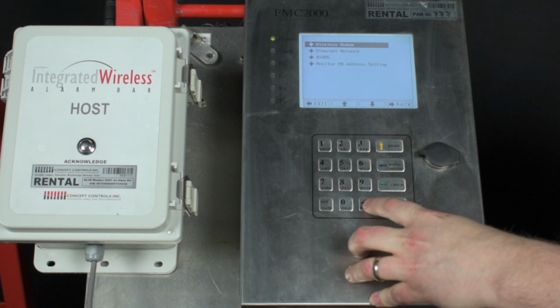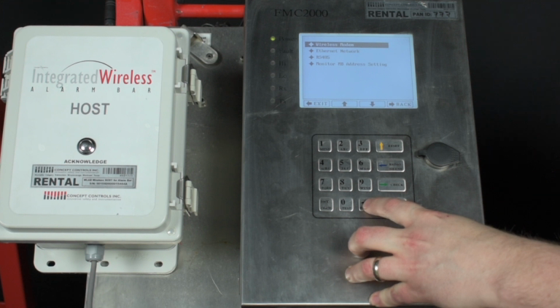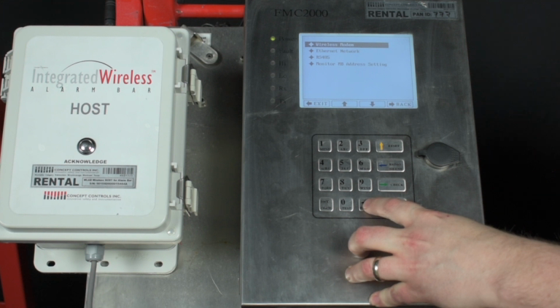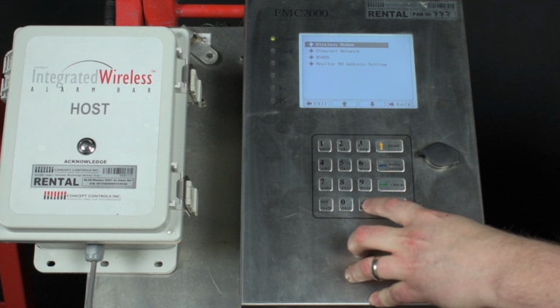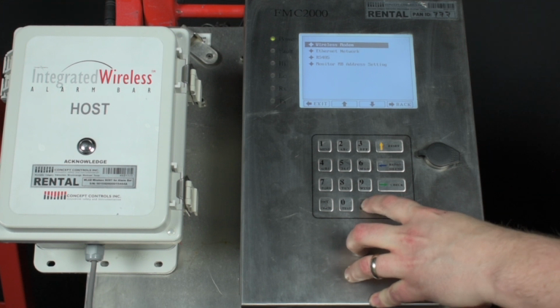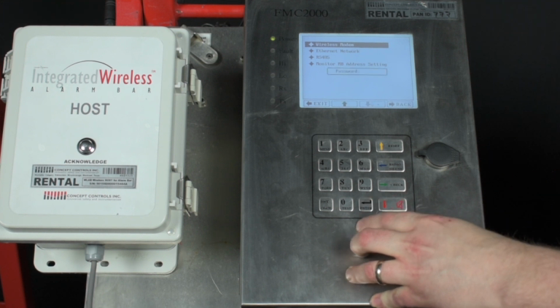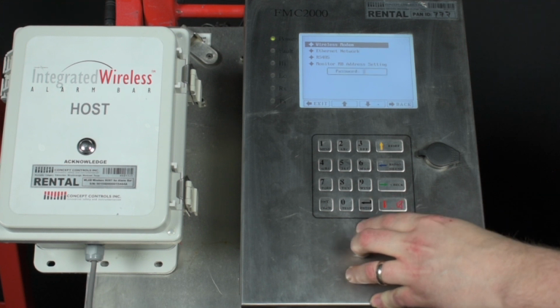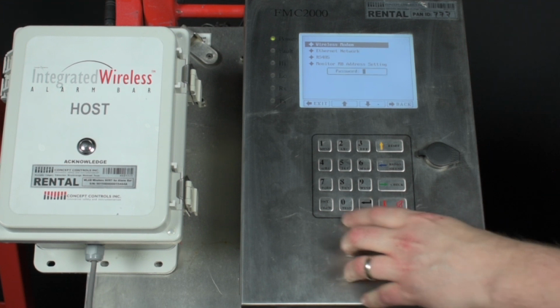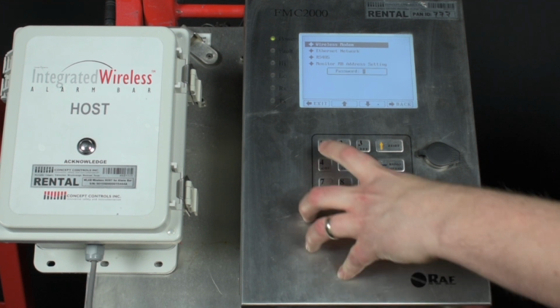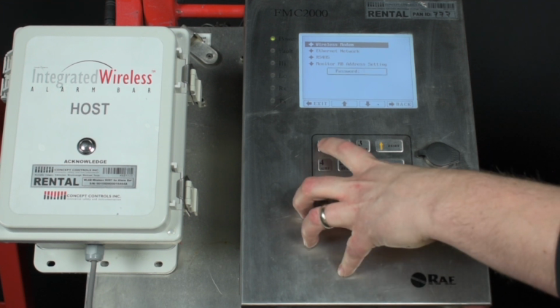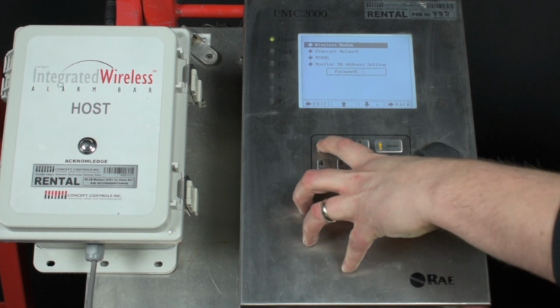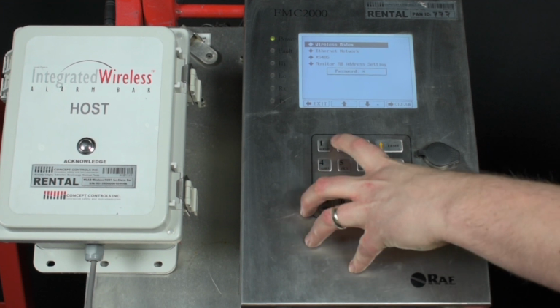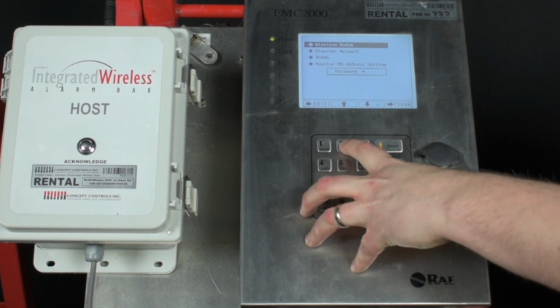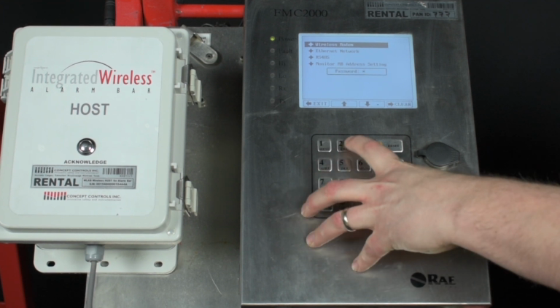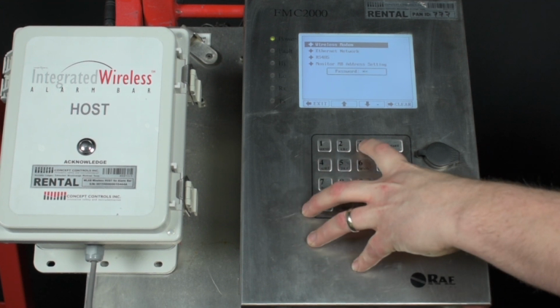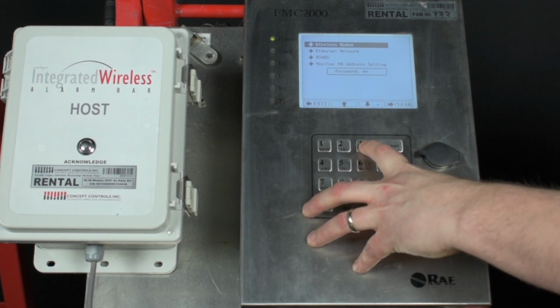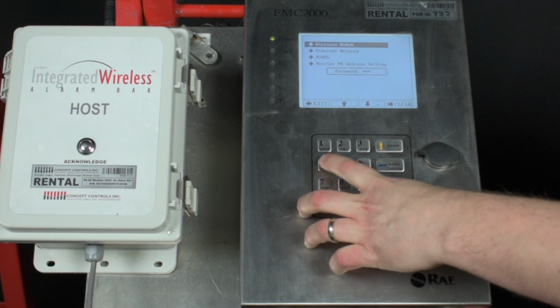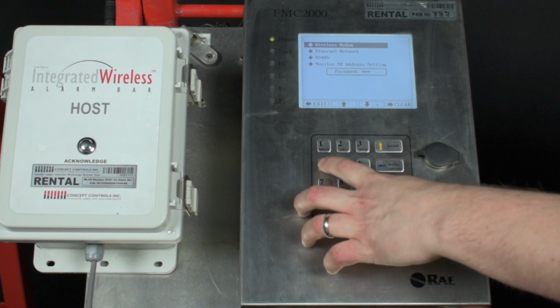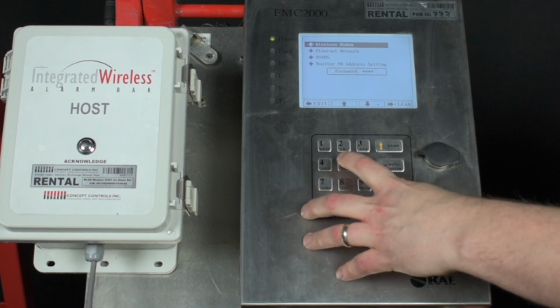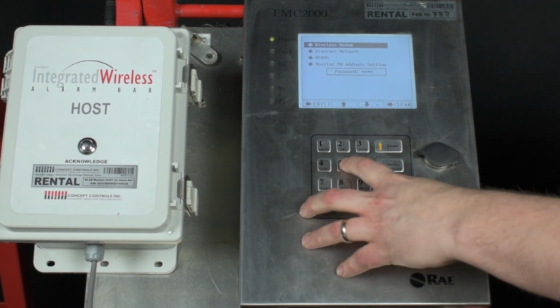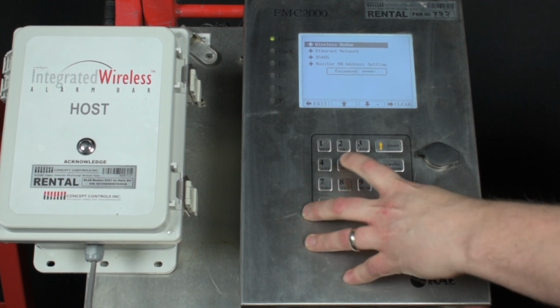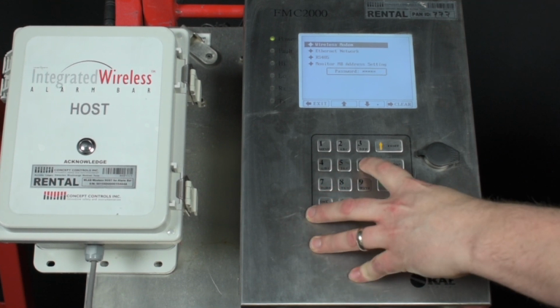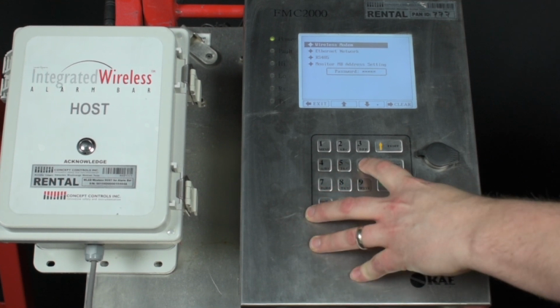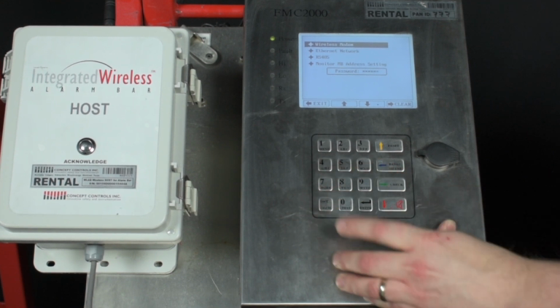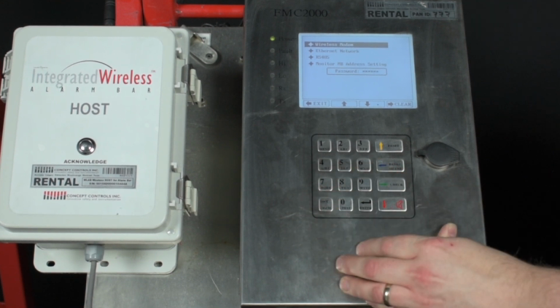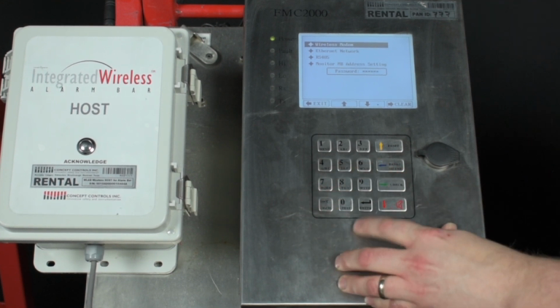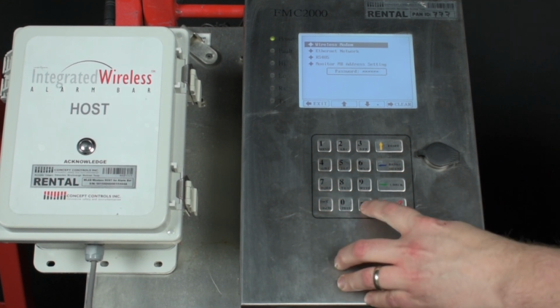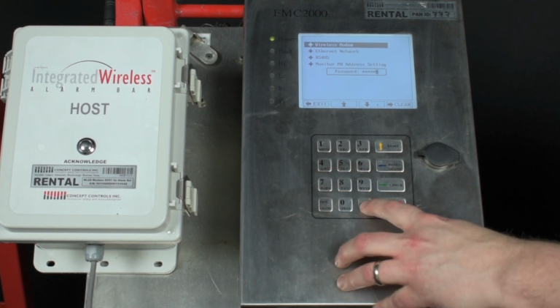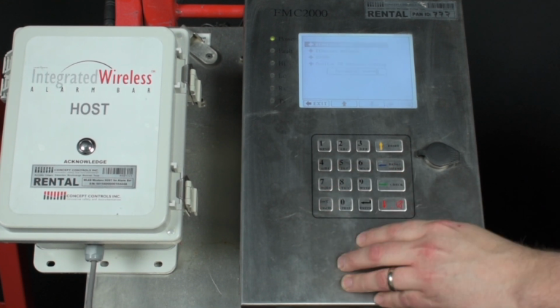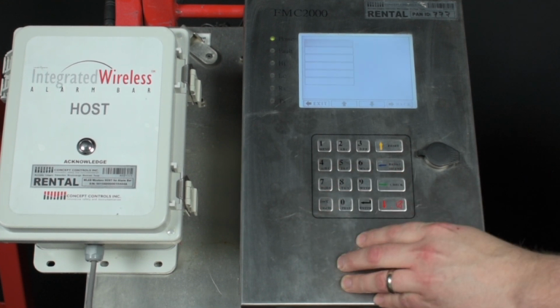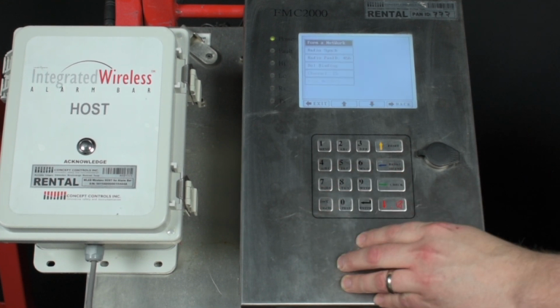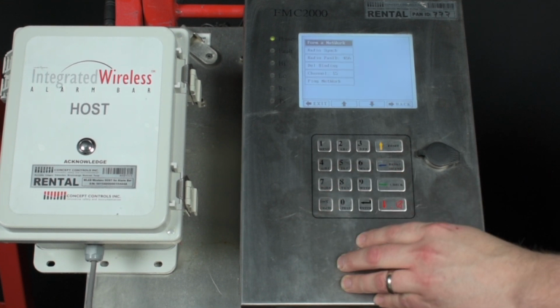This will bring up a second tier password. By default this one is 123456. Press enter.